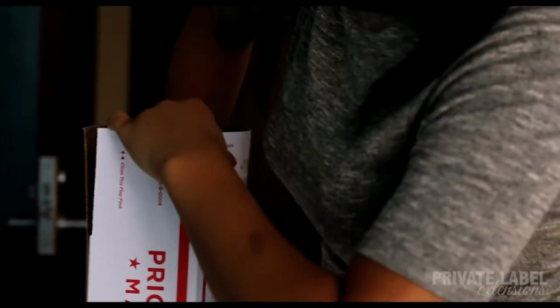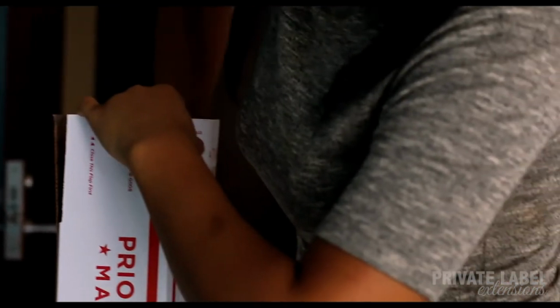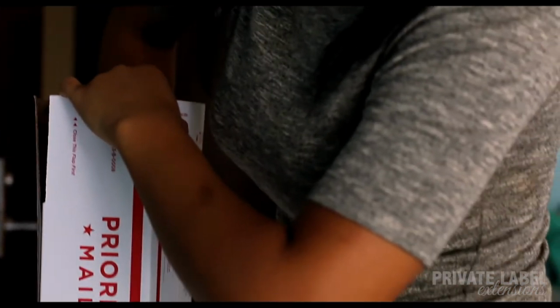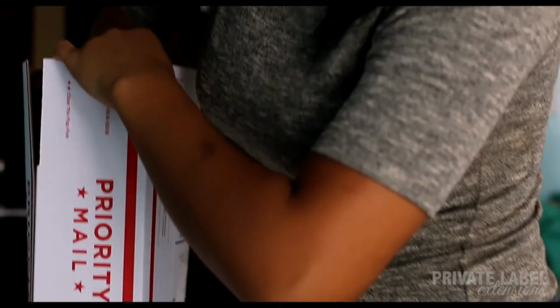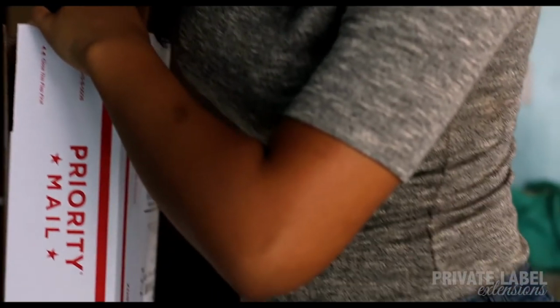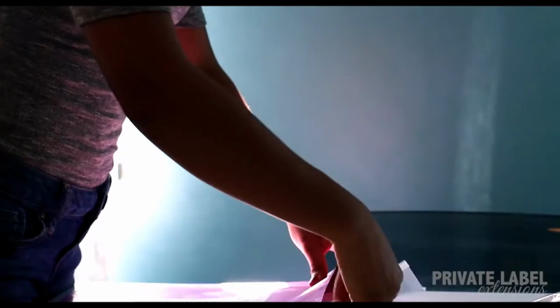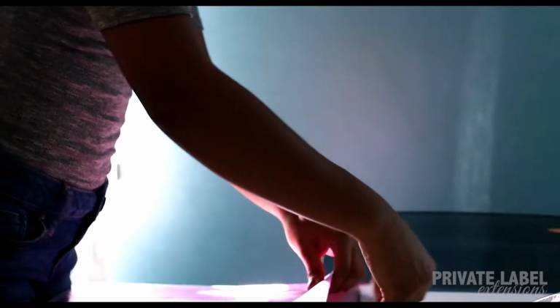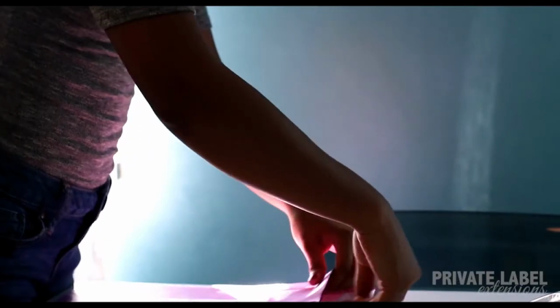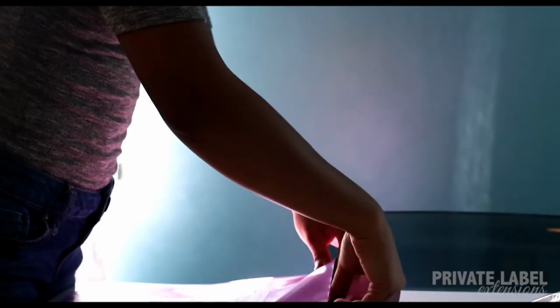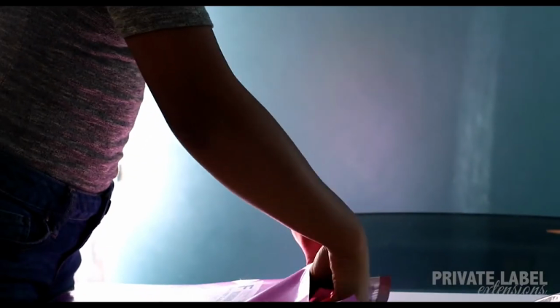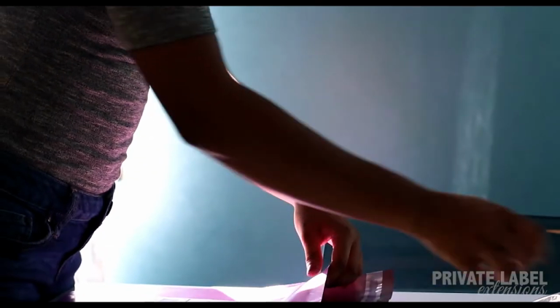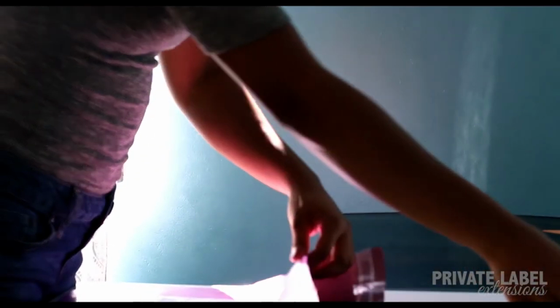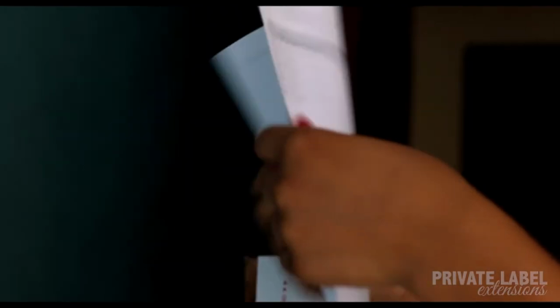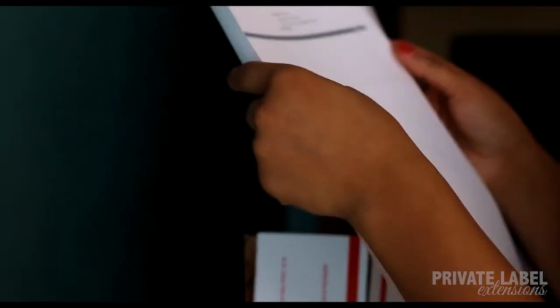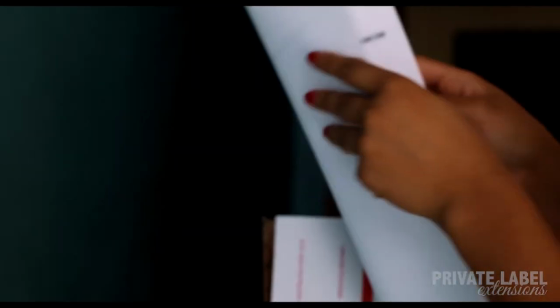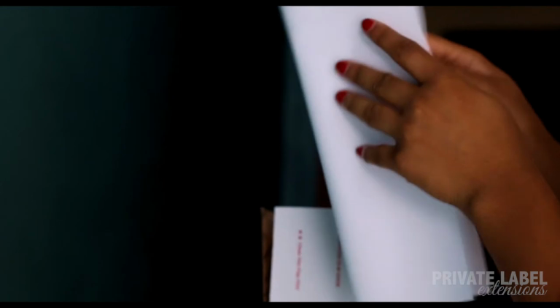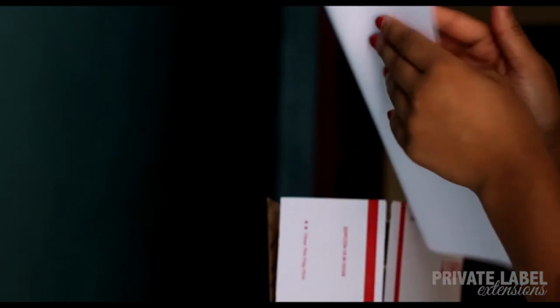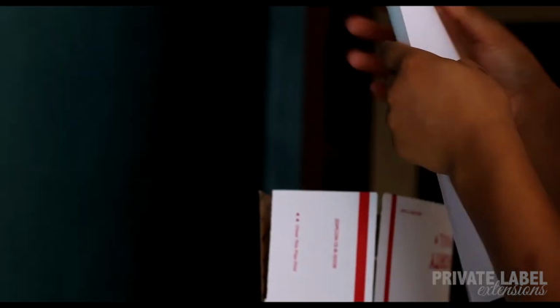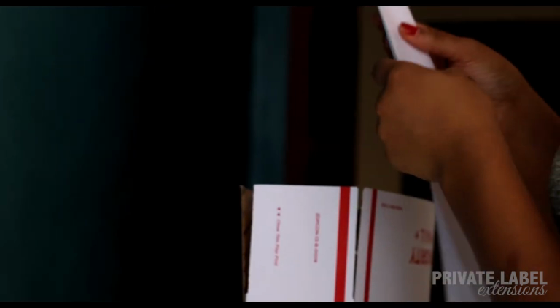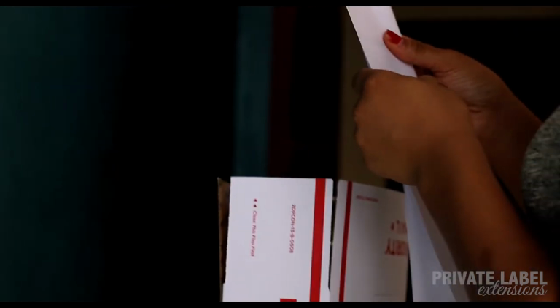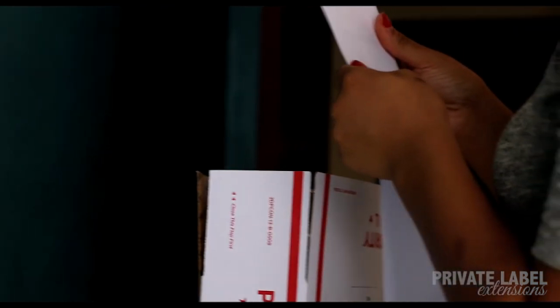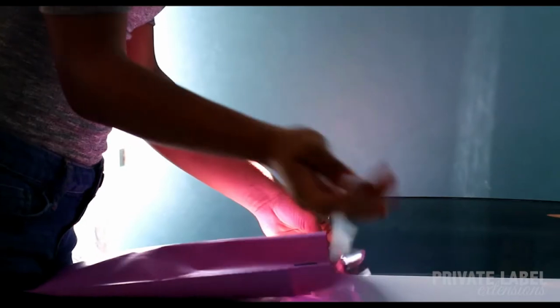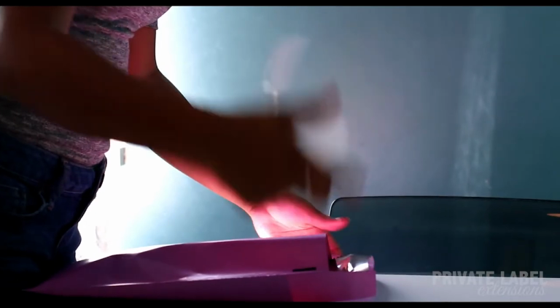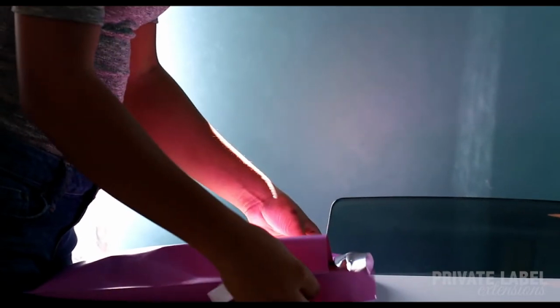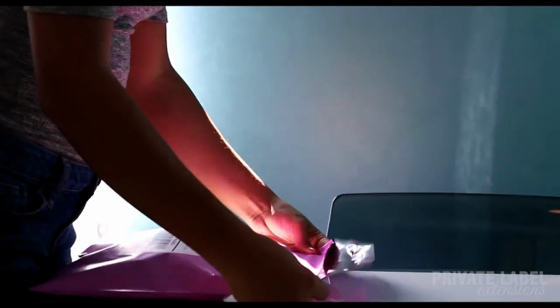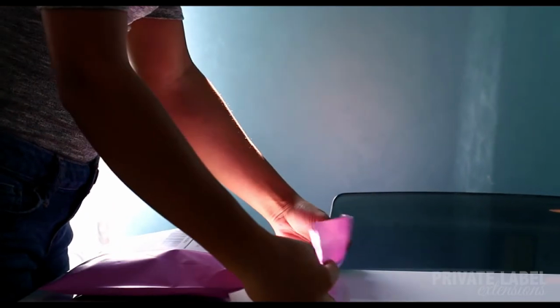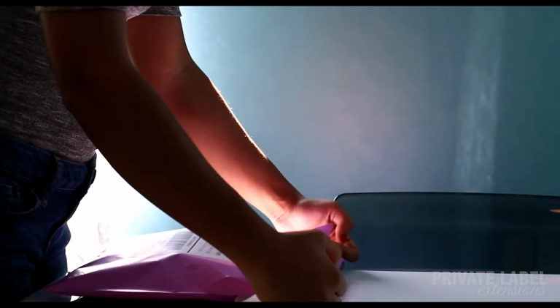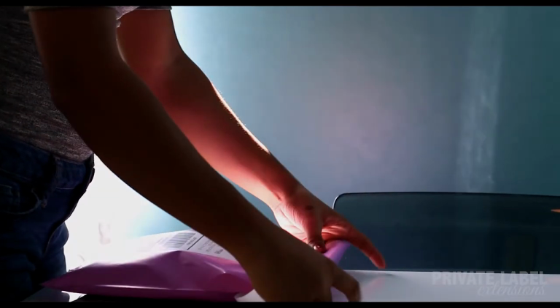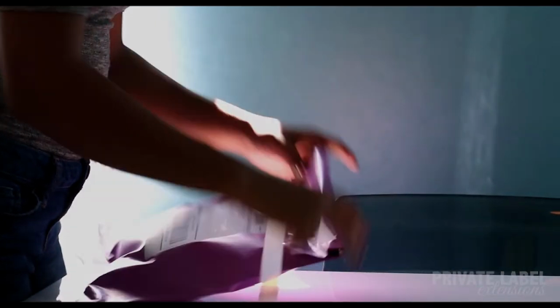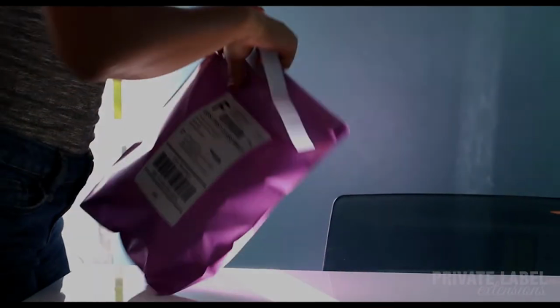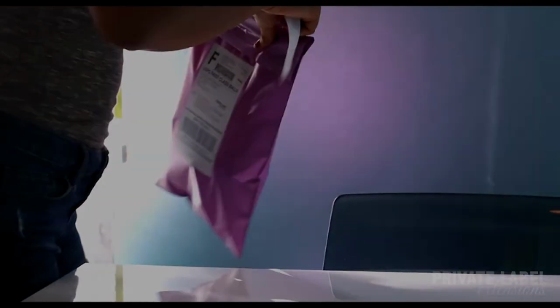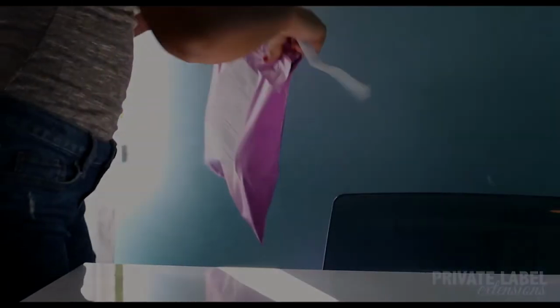Last step, pack the order and it is ready for our postal pickup. And there you have it, it's just that simple.